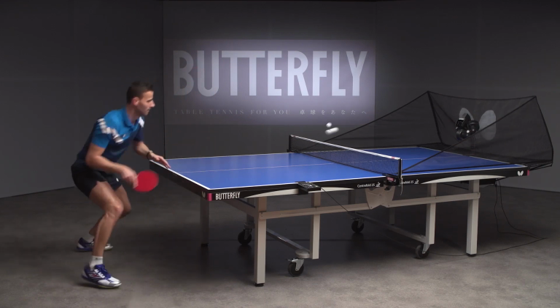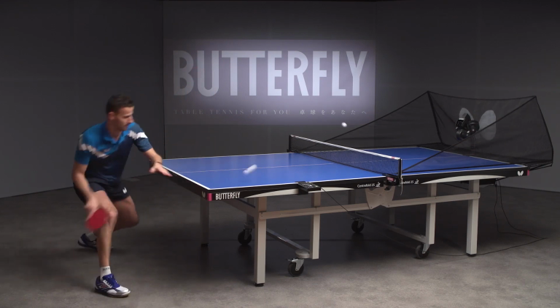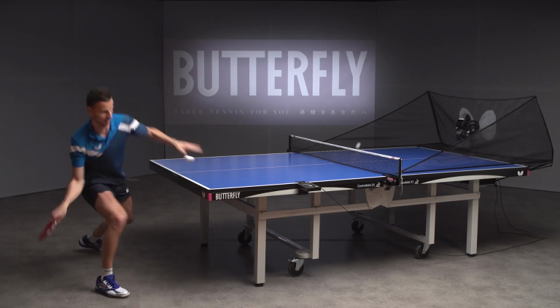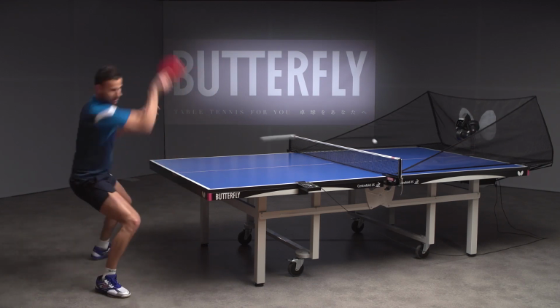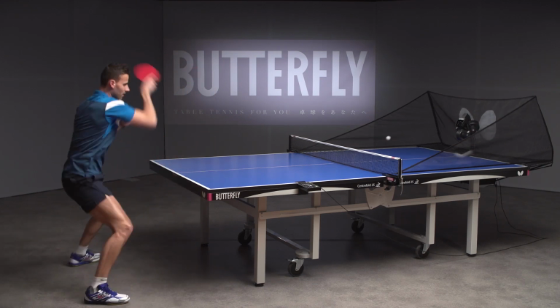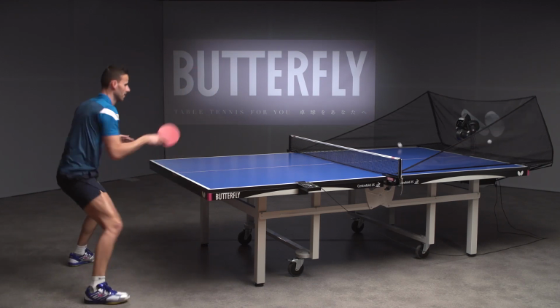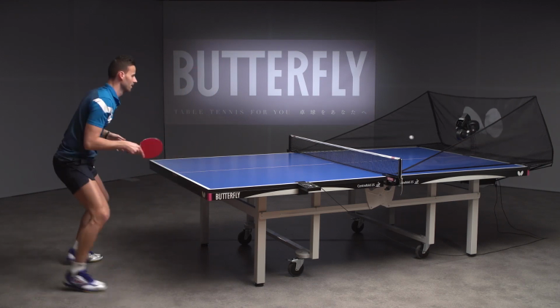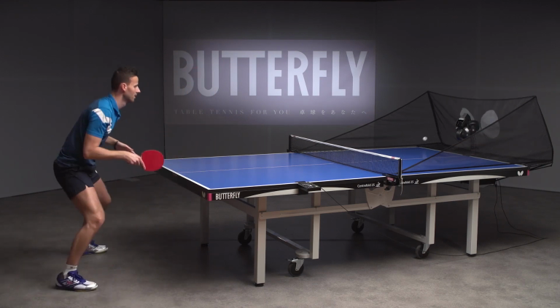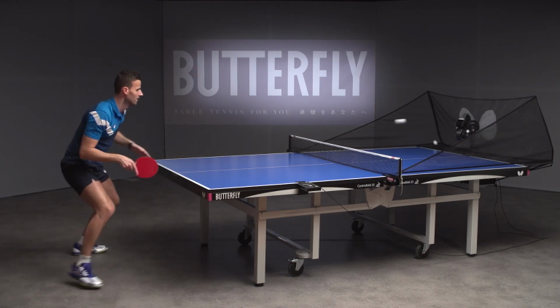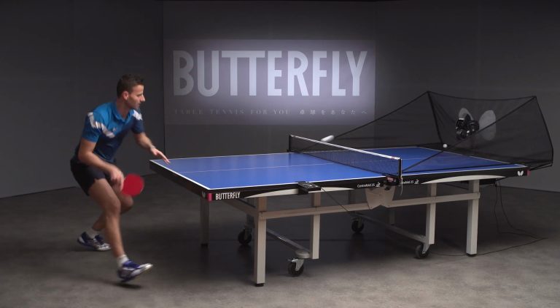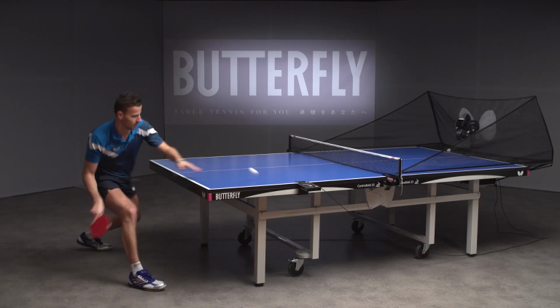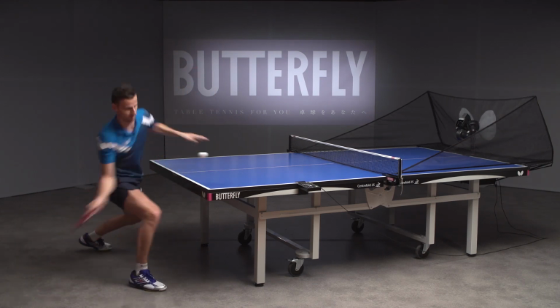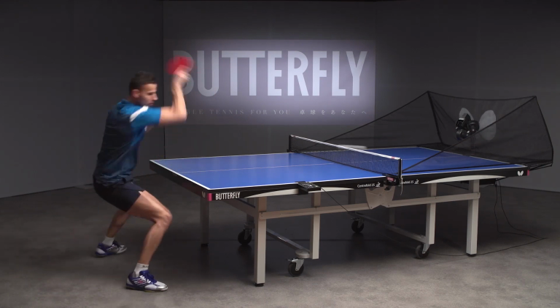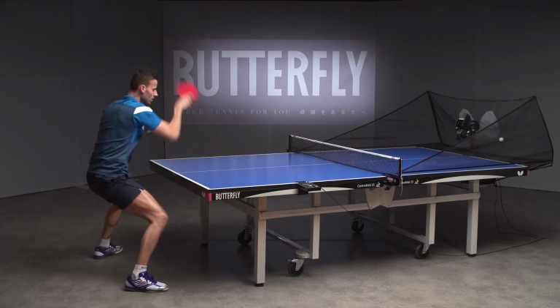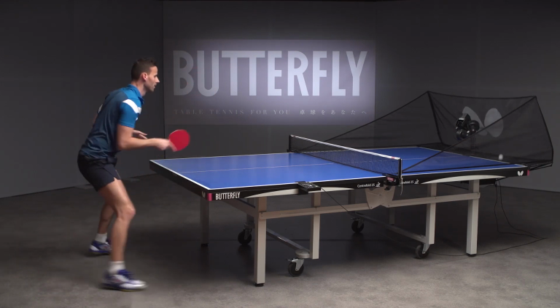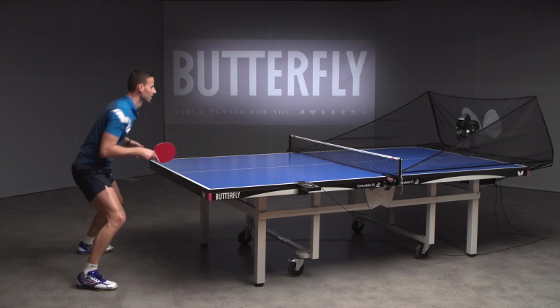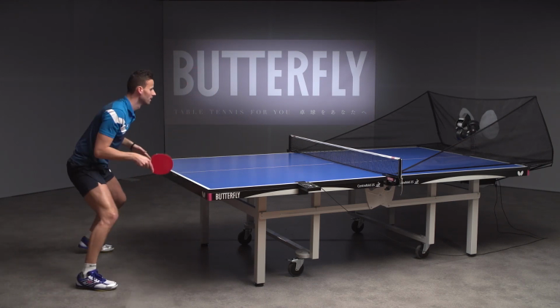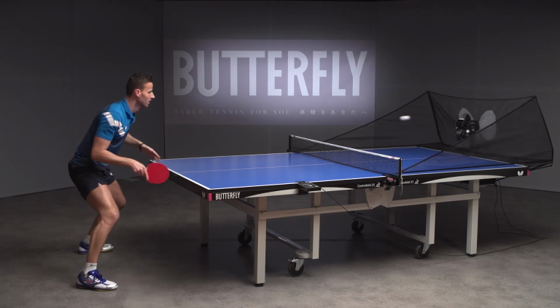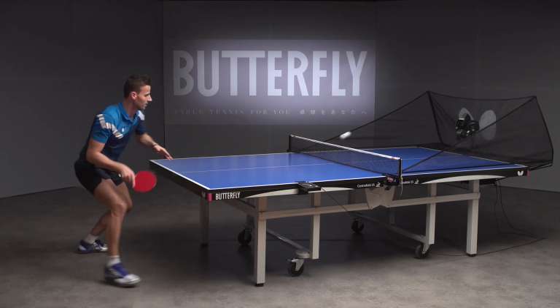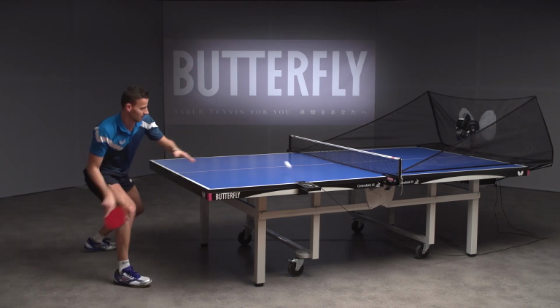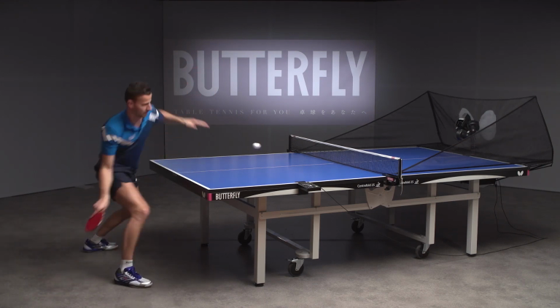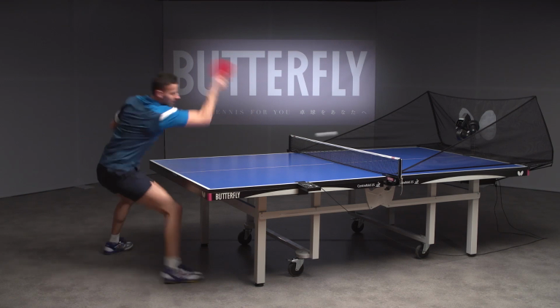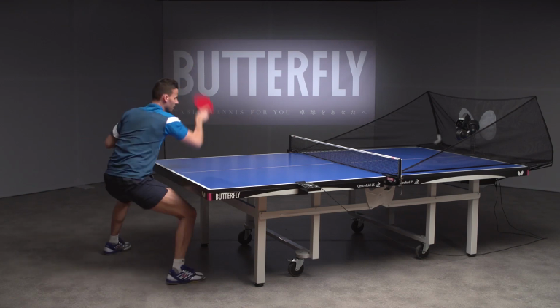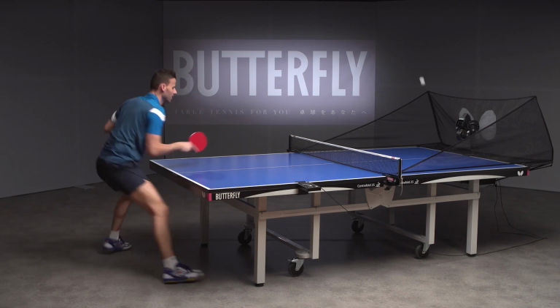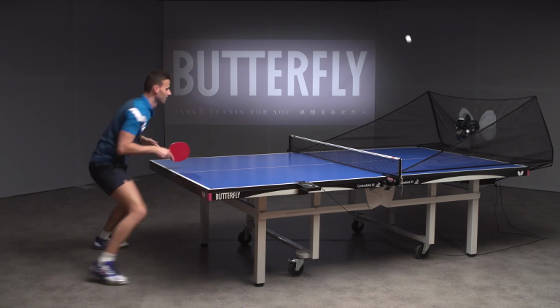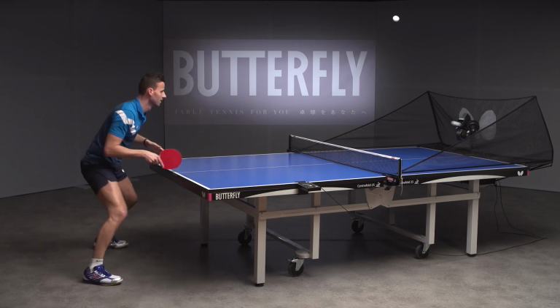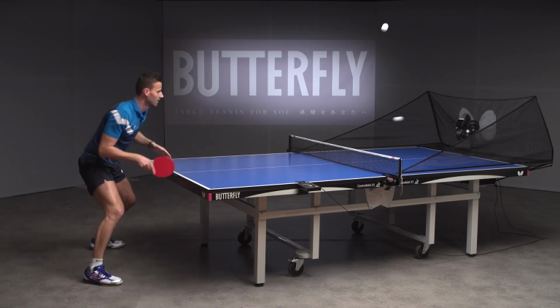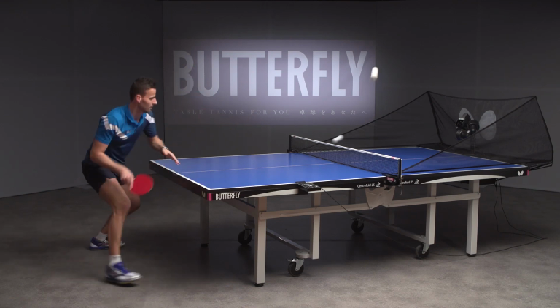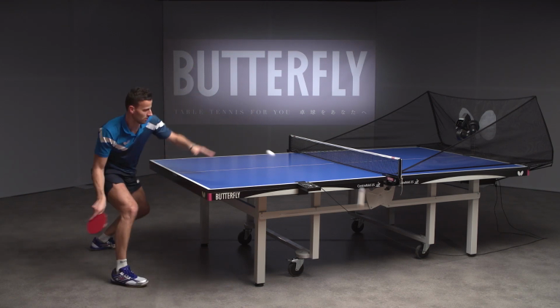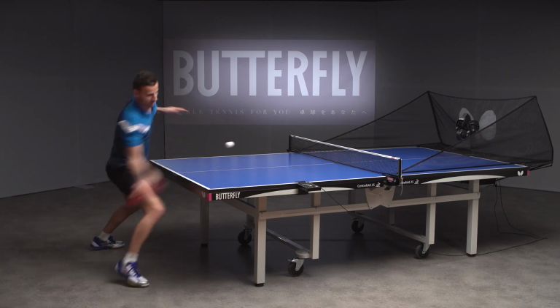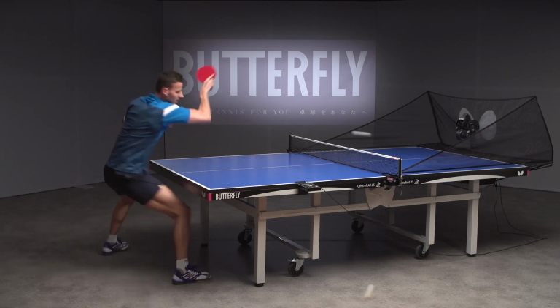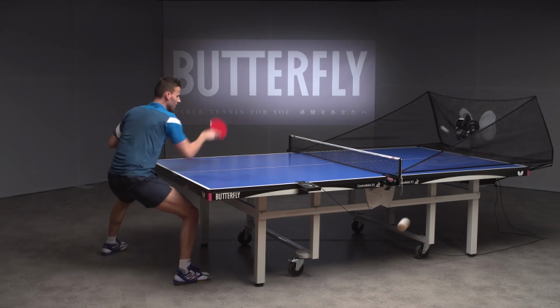Try to flex your stomach muscles during ball contact to keep your whole body under tension.